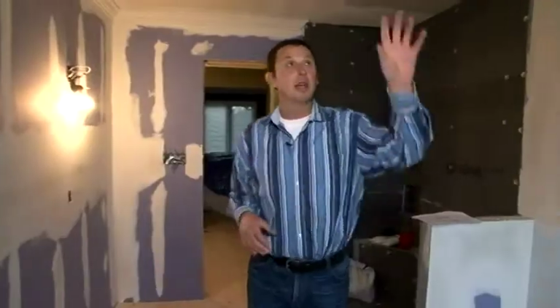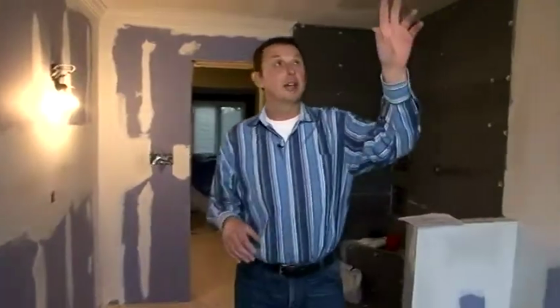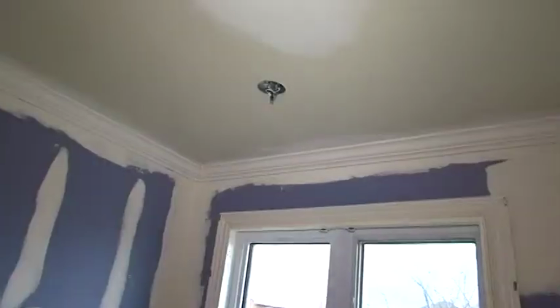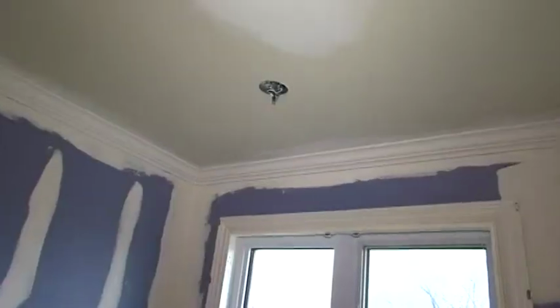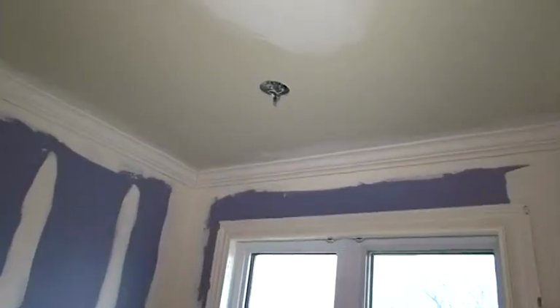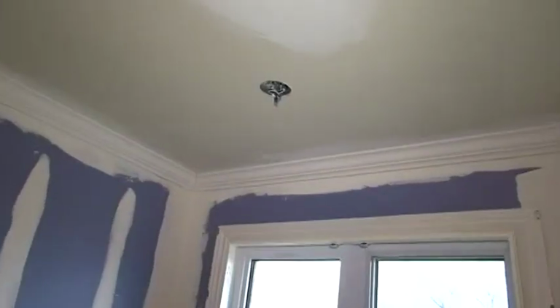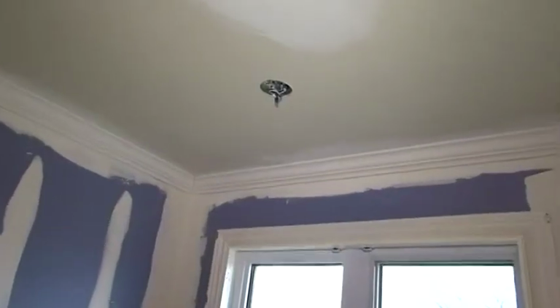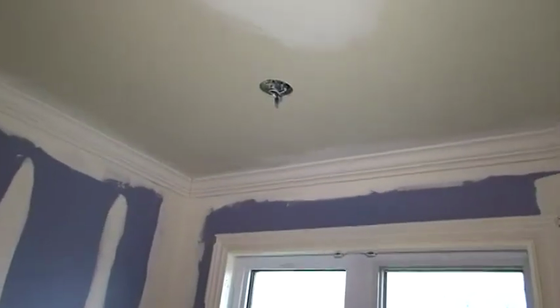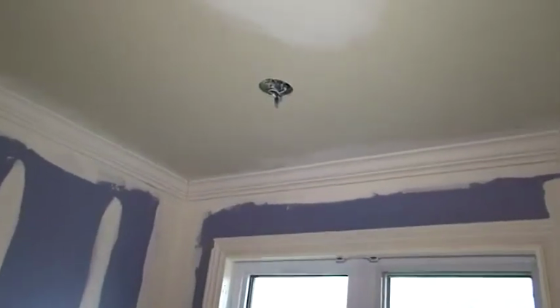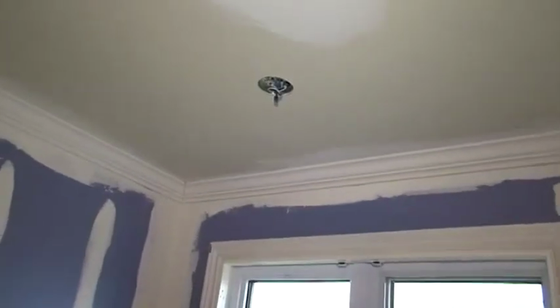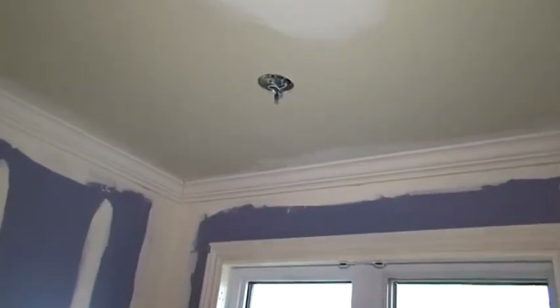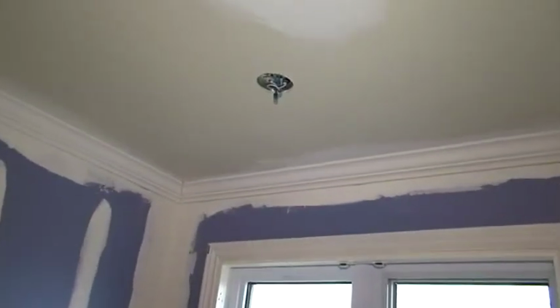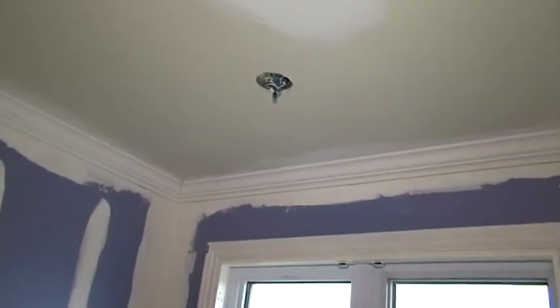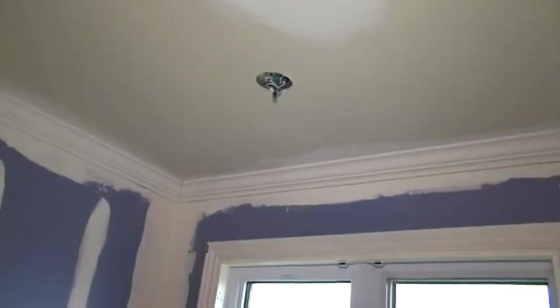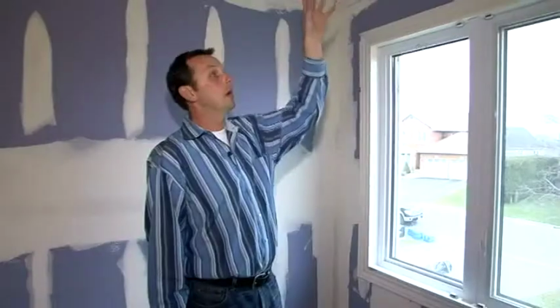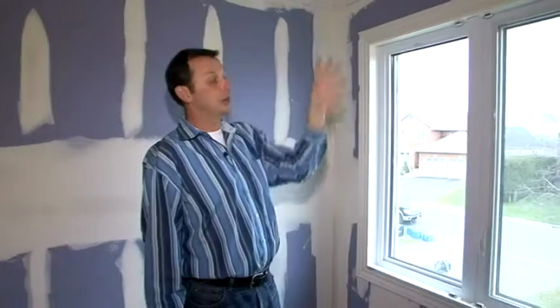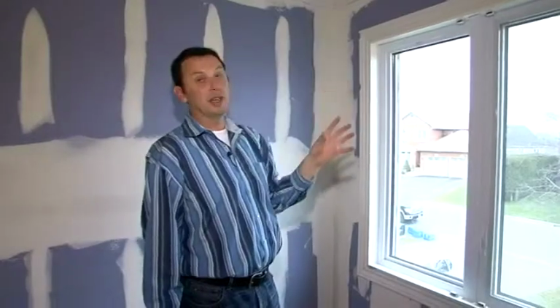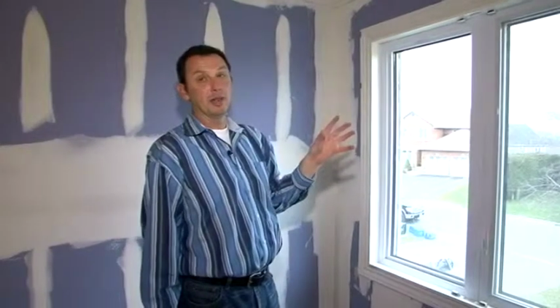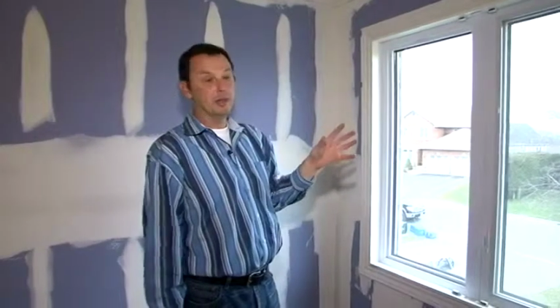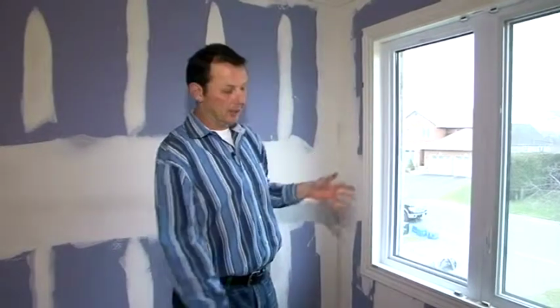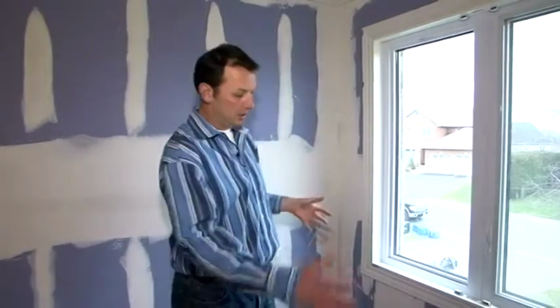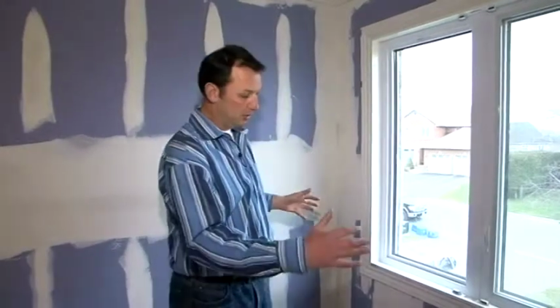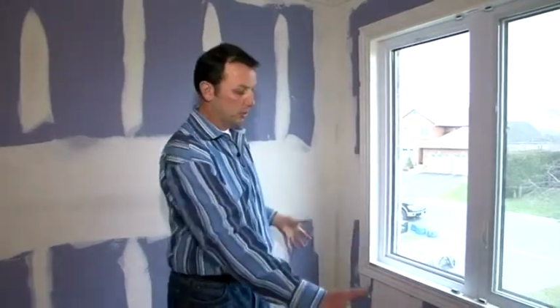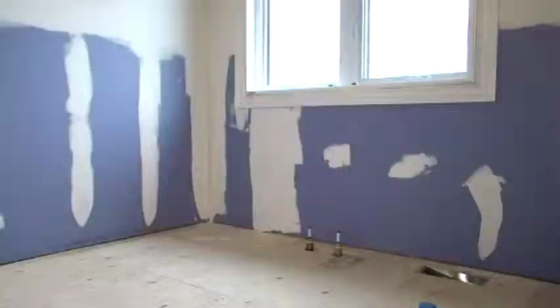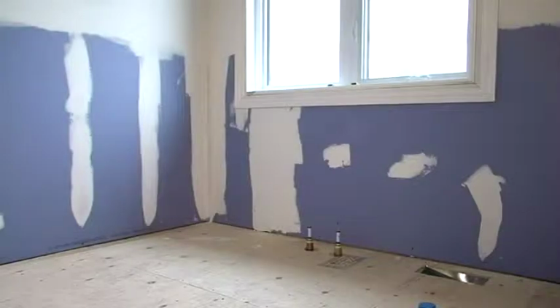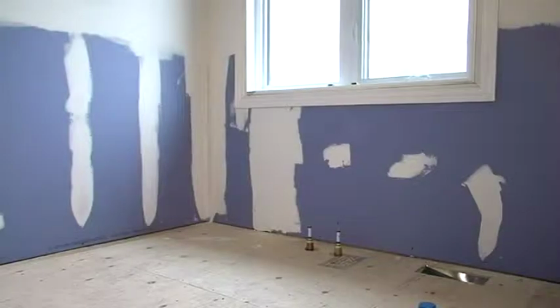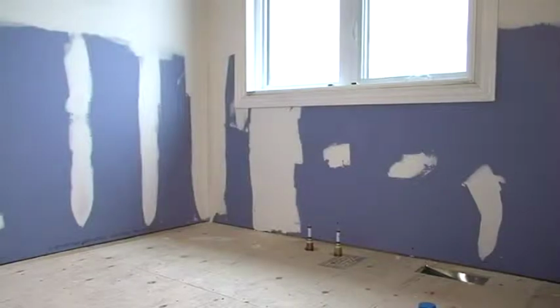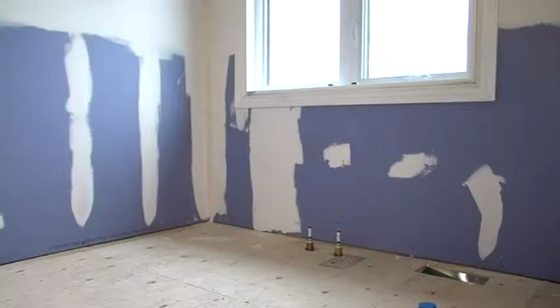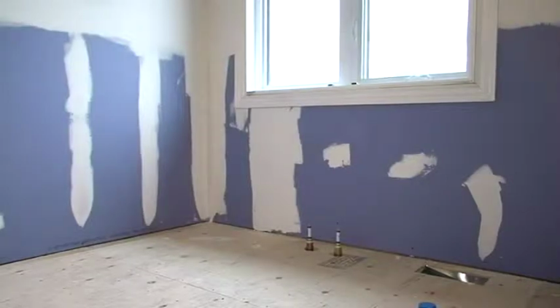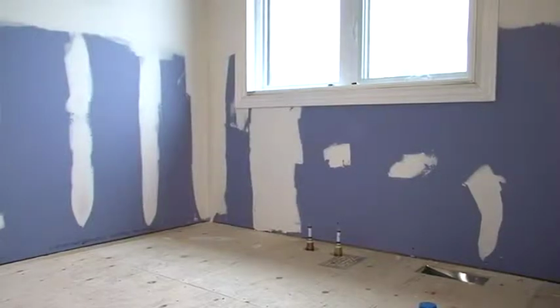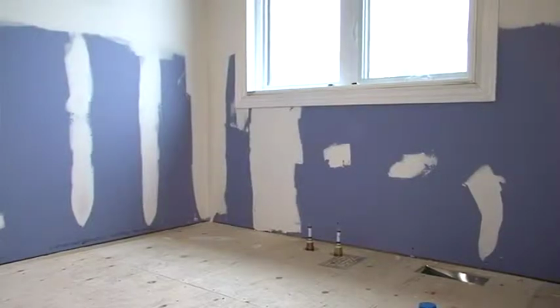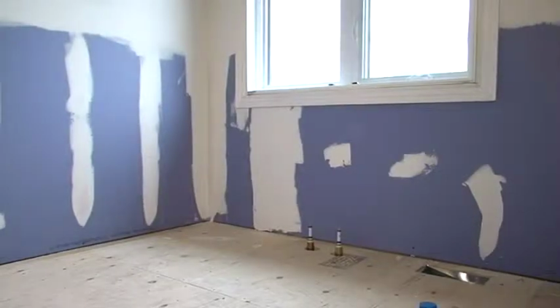And lastly we put an actual junction here and we're going to put a chandelier. The tub is going in this area, so it's going to look great.